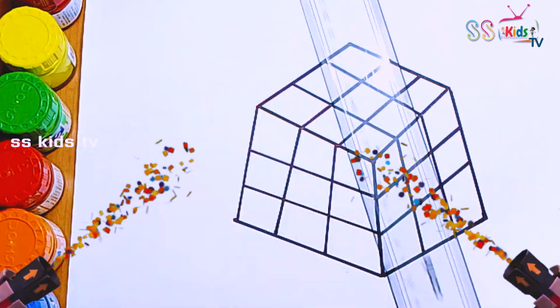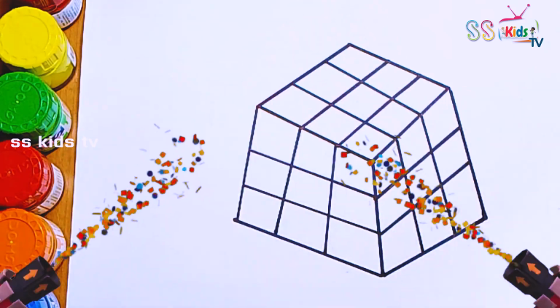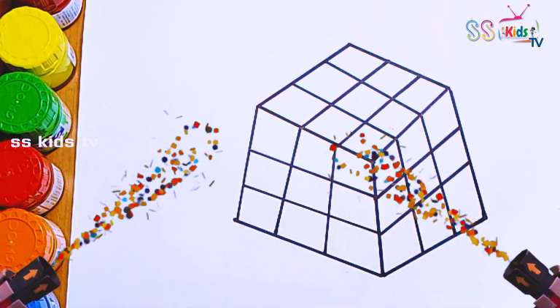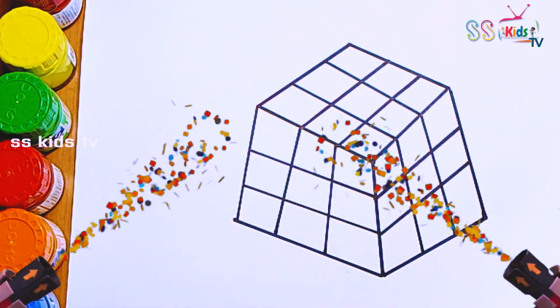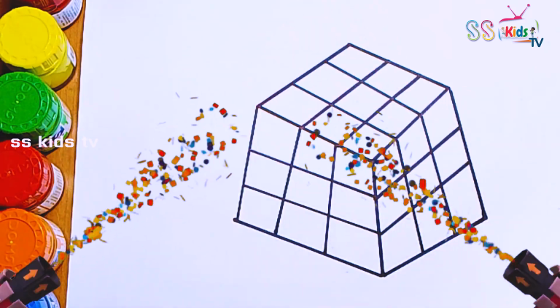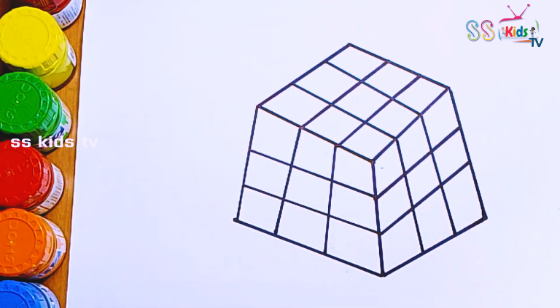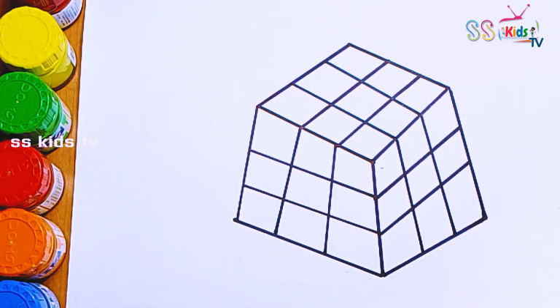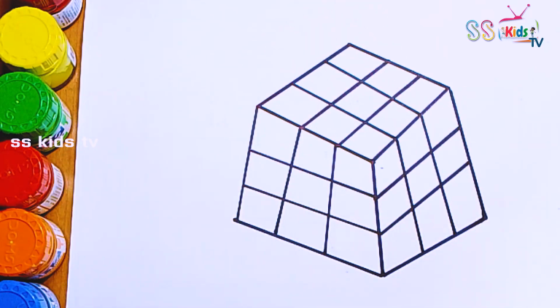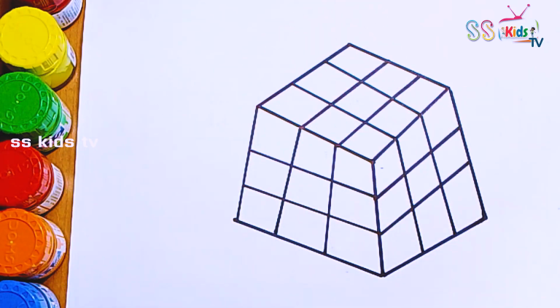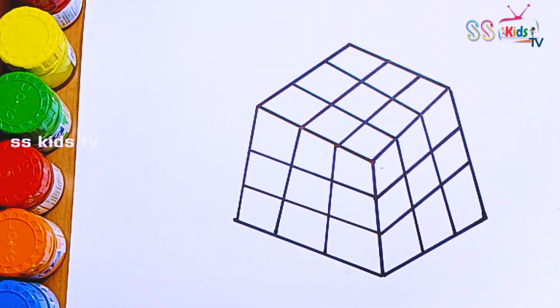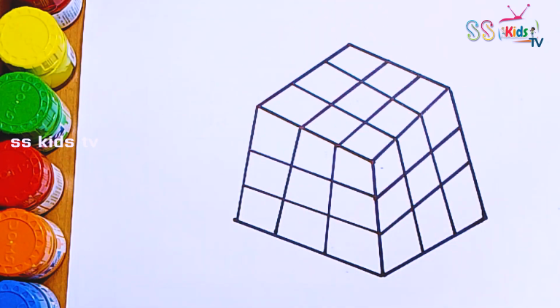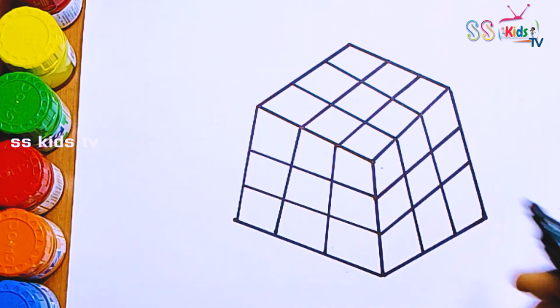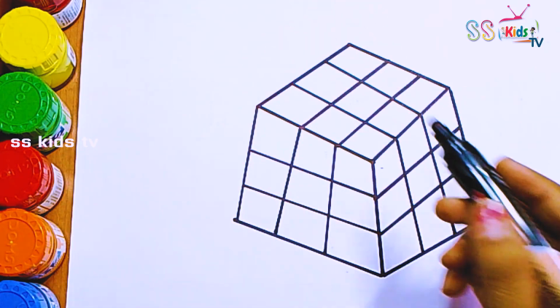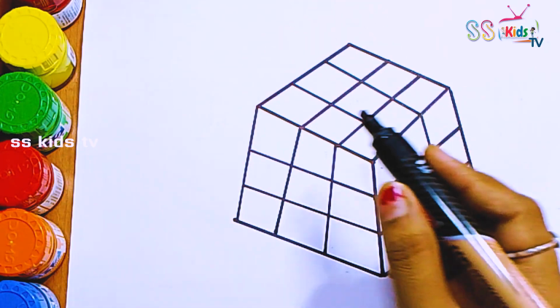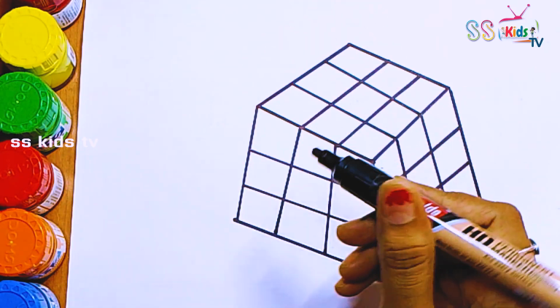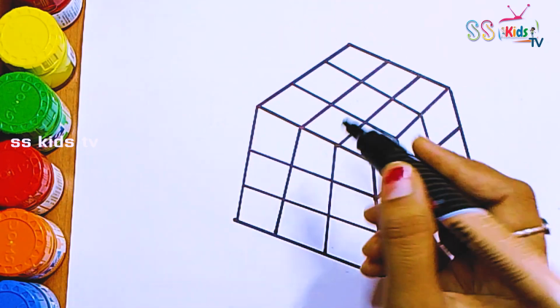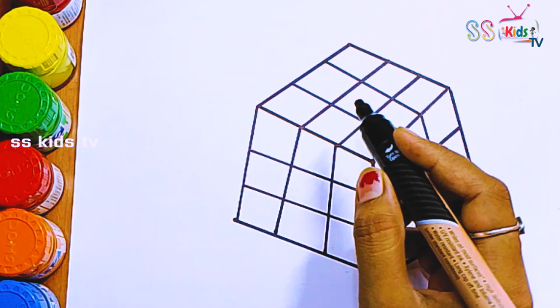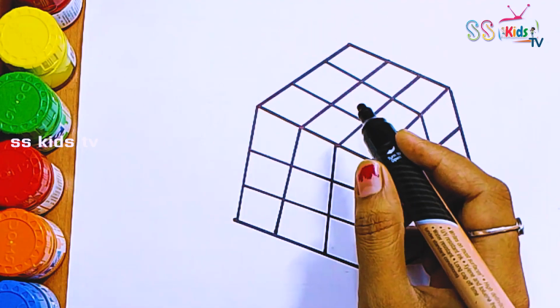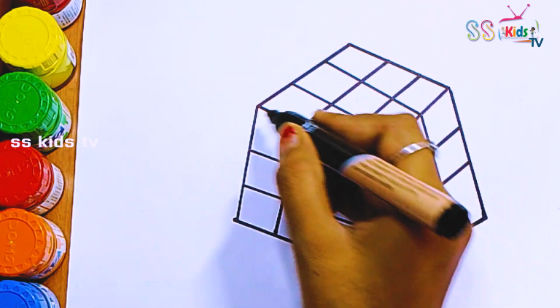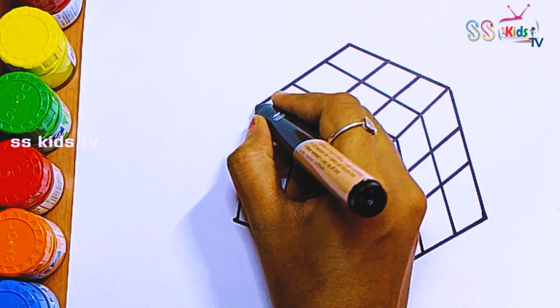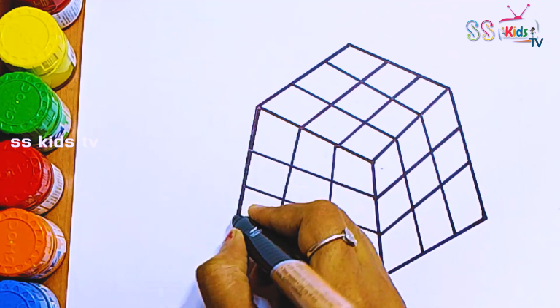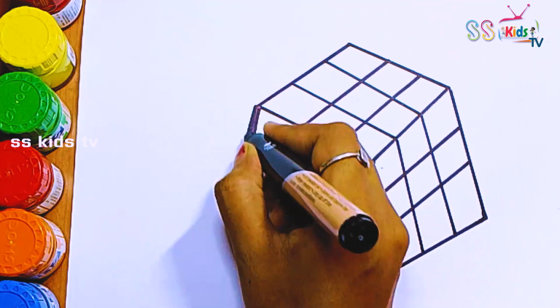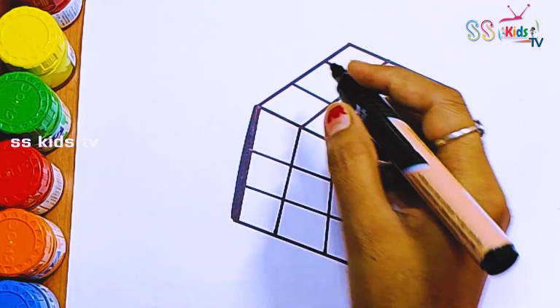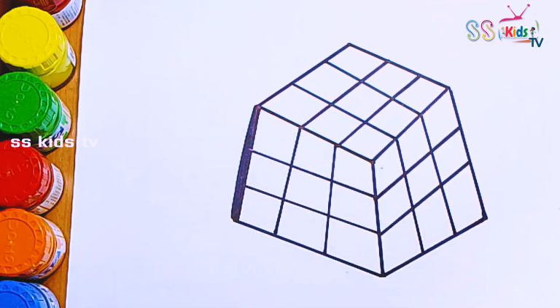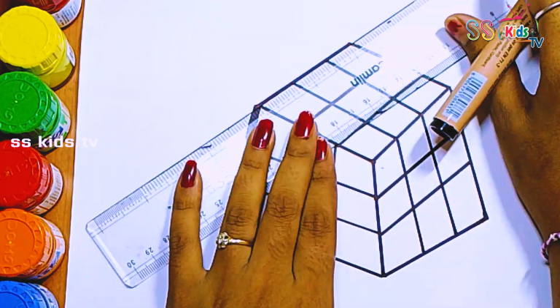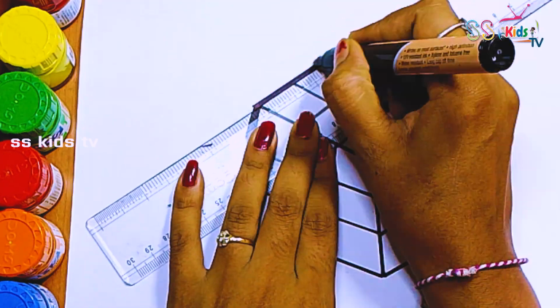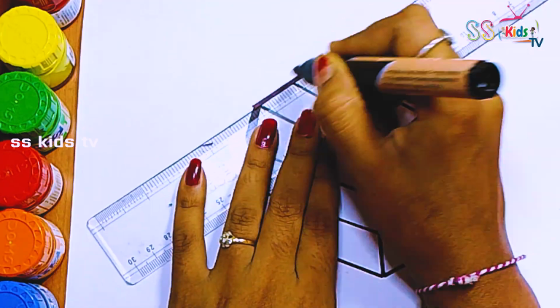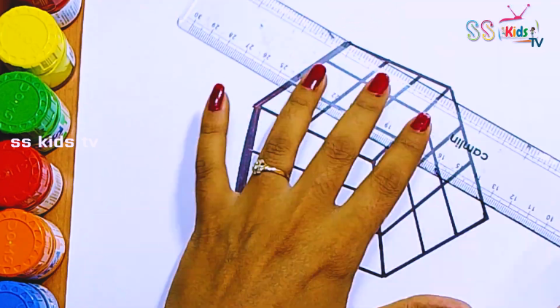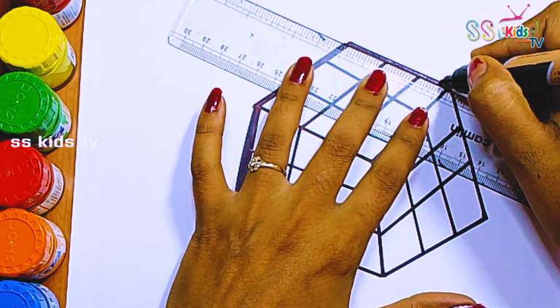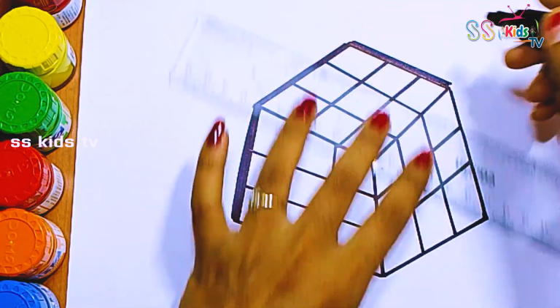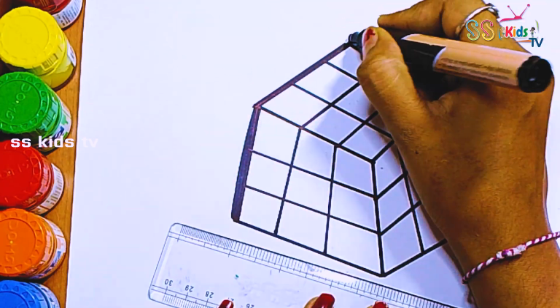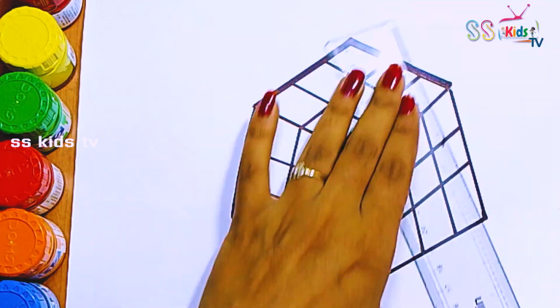Fantastic! Now I'm going to use this black marker to make this beautiful drawing more visible.